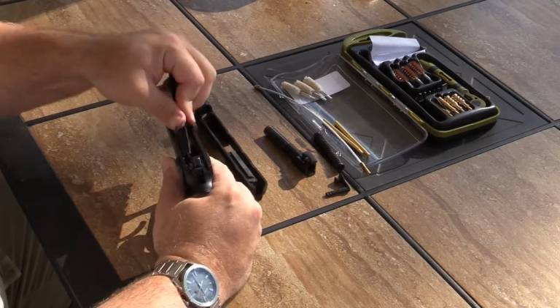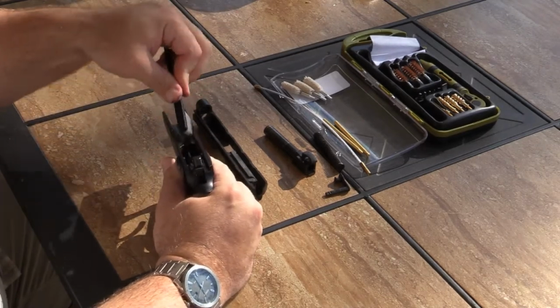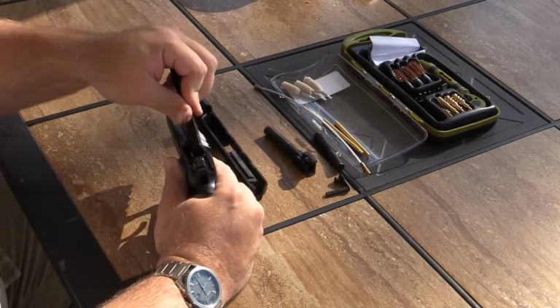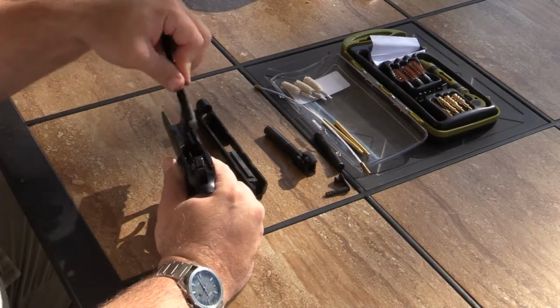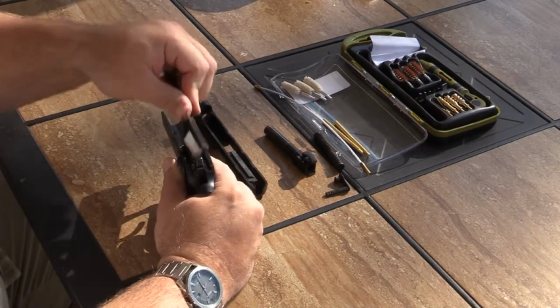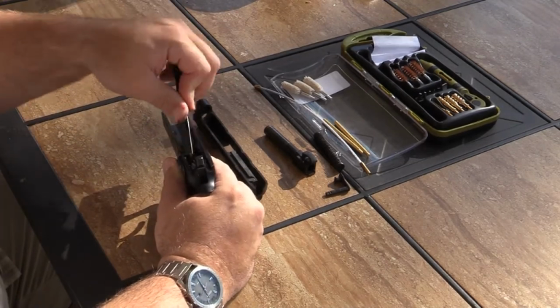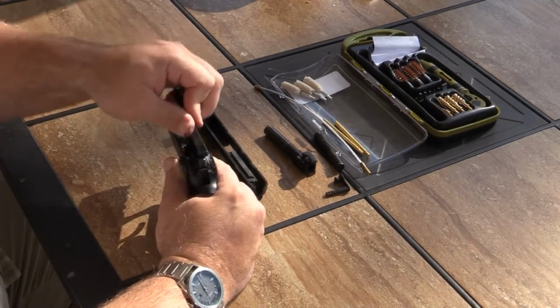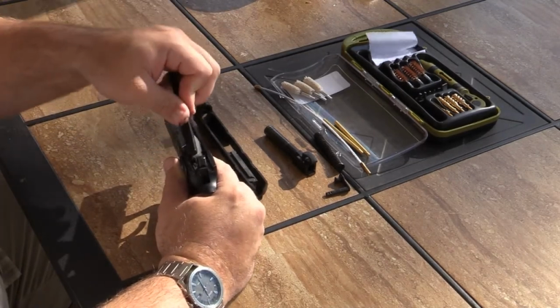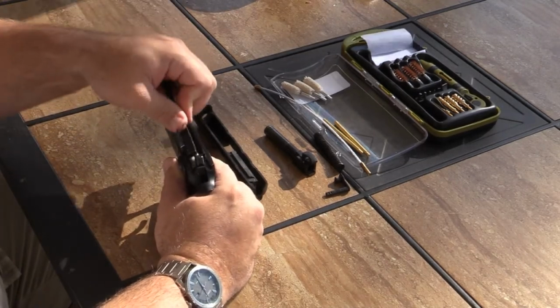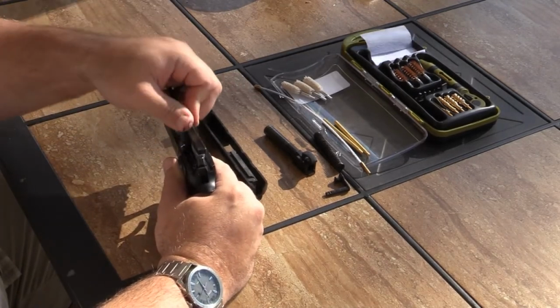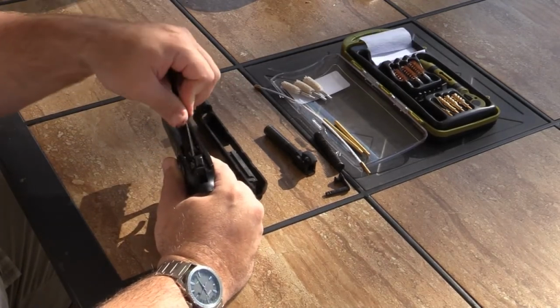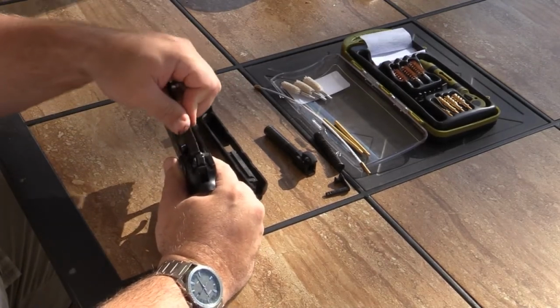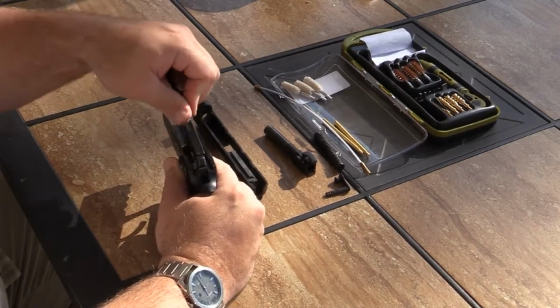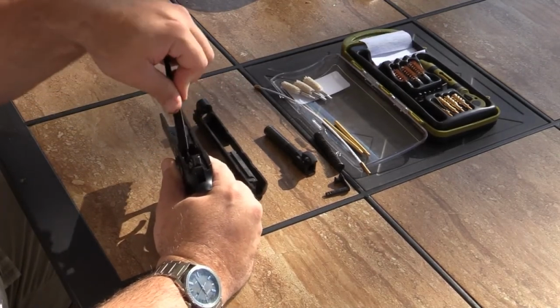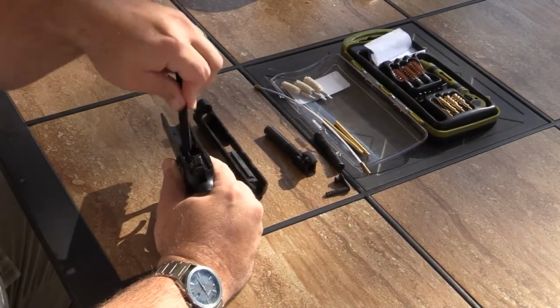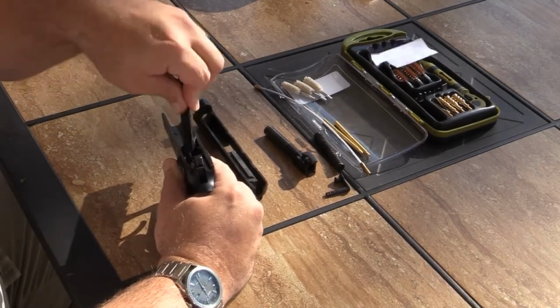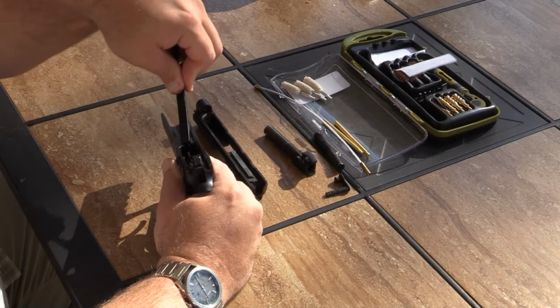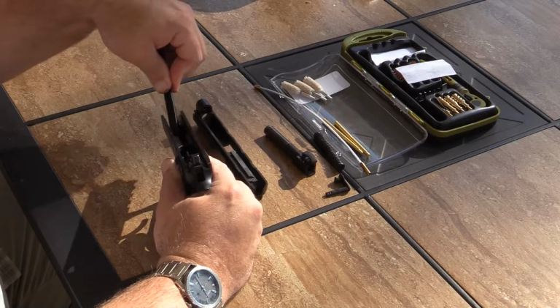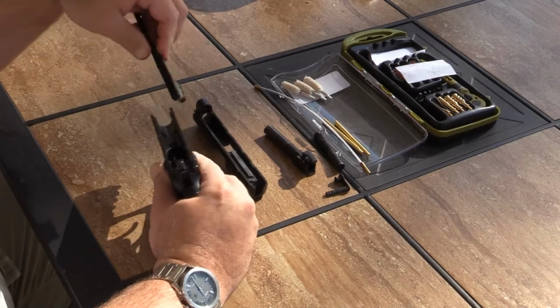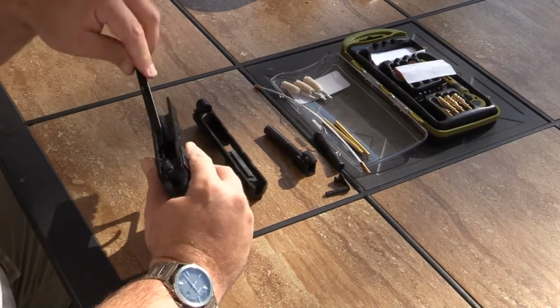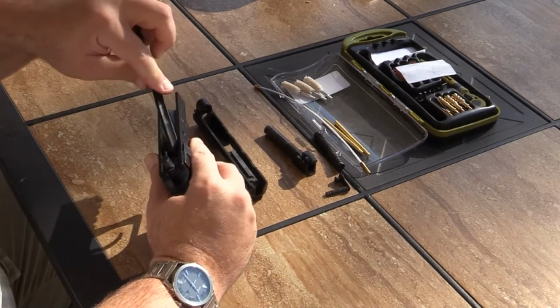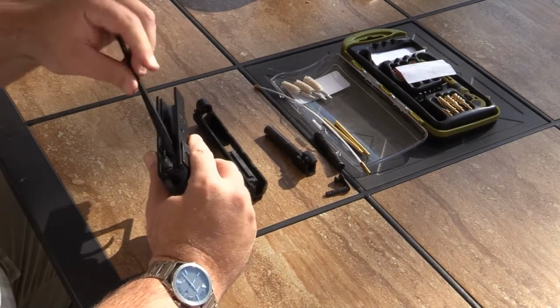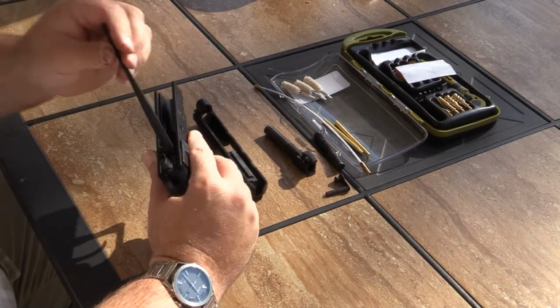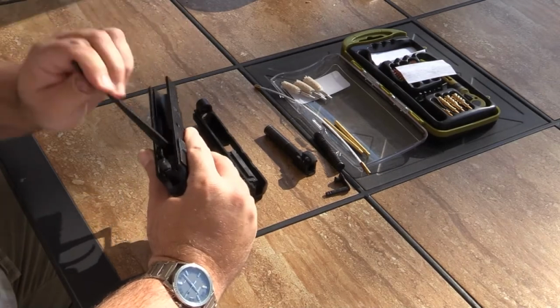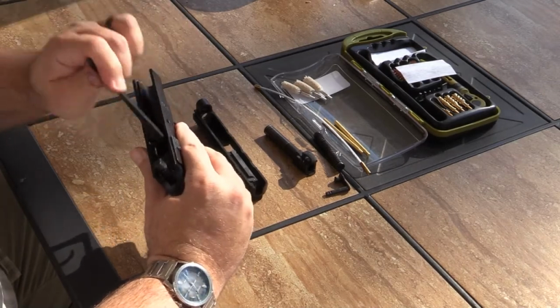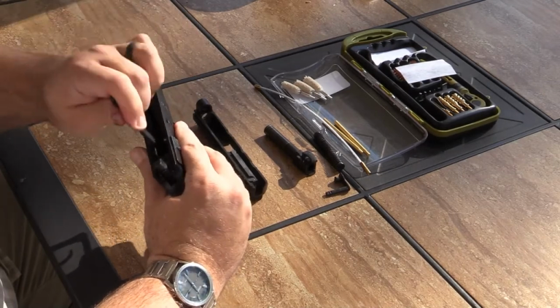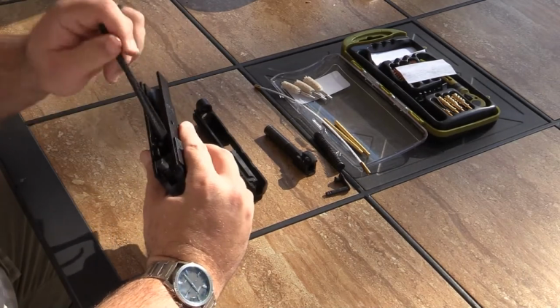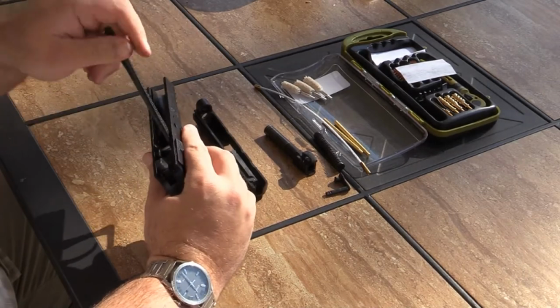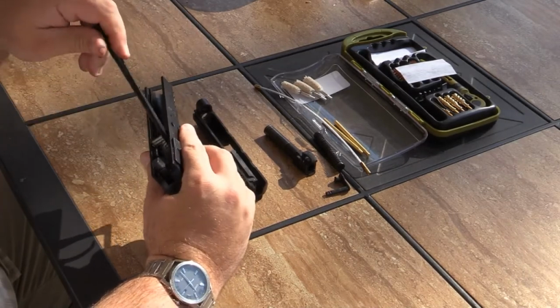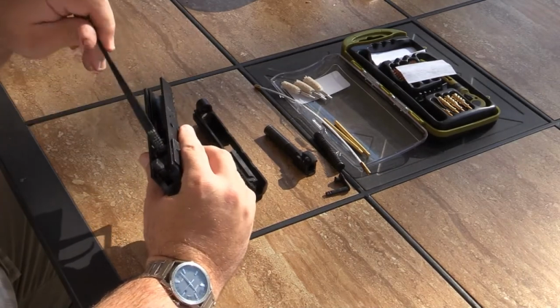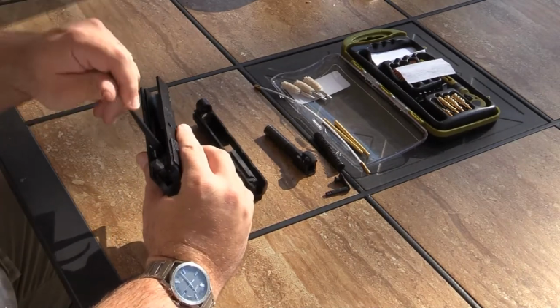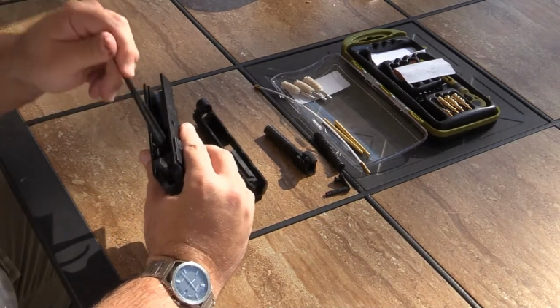Double-ended nylon utility brush, great for scrubbing and removing powder residue.